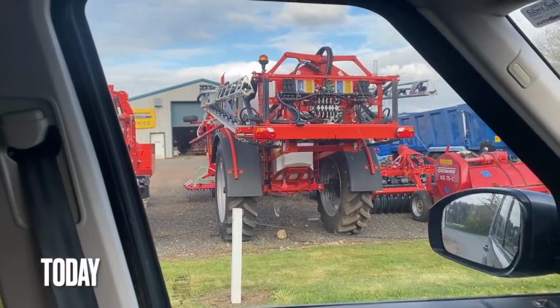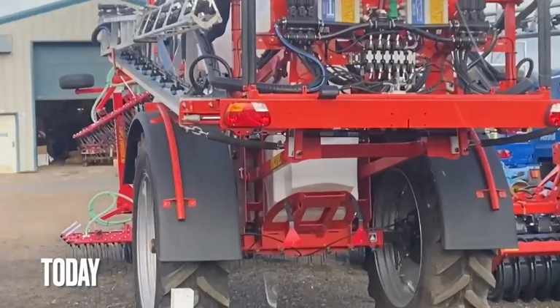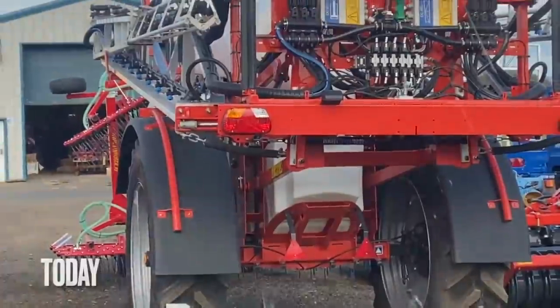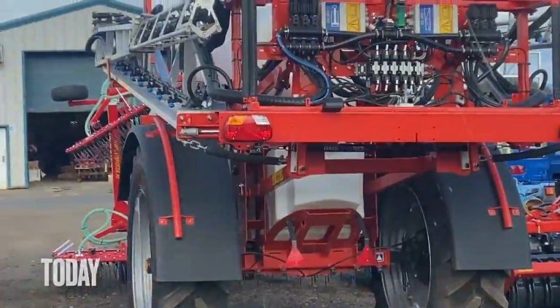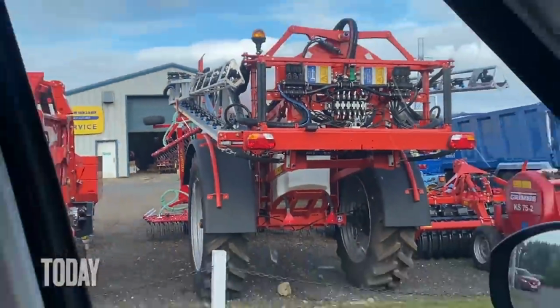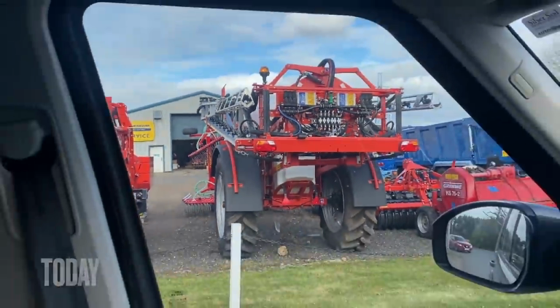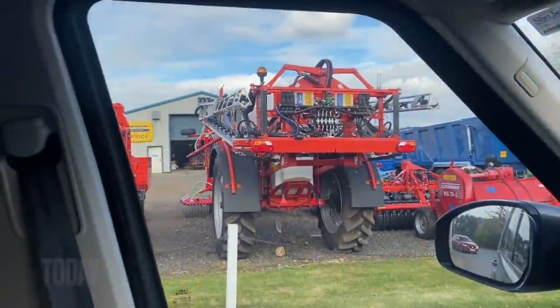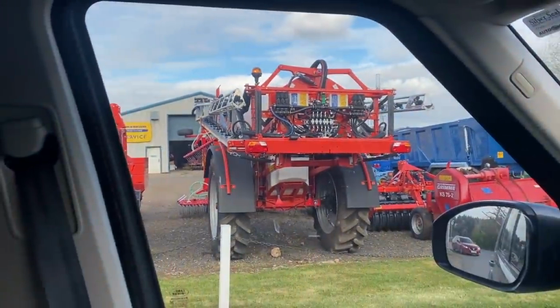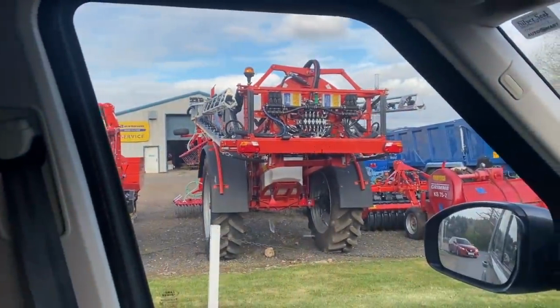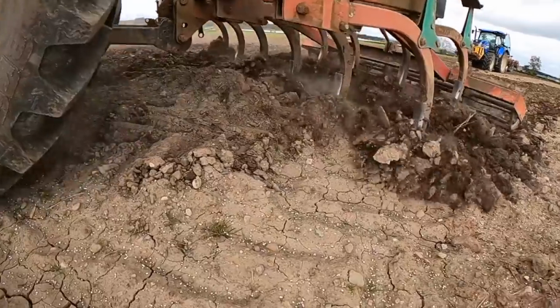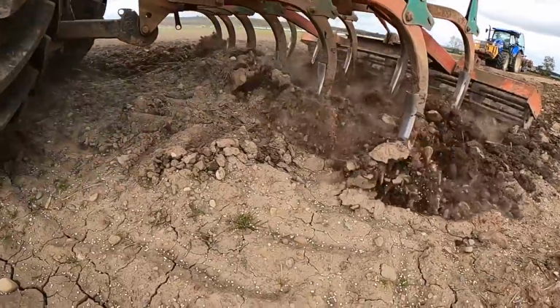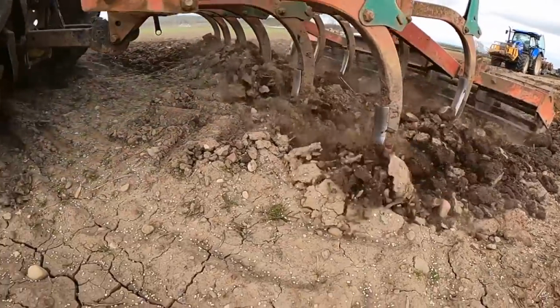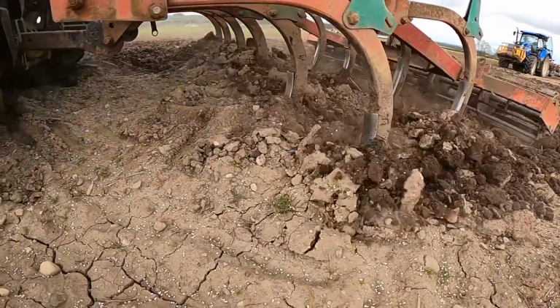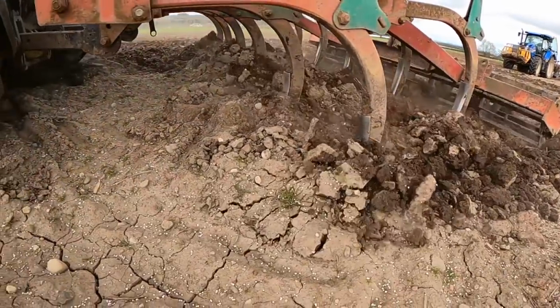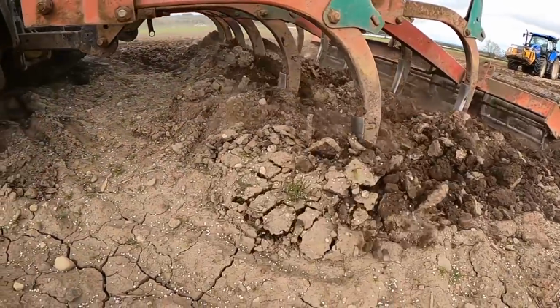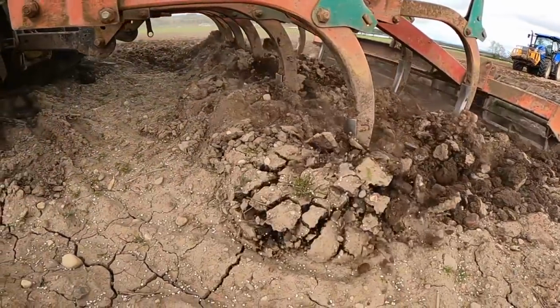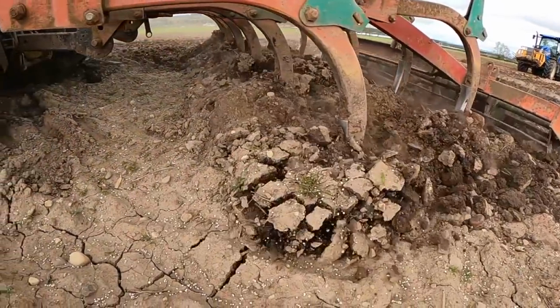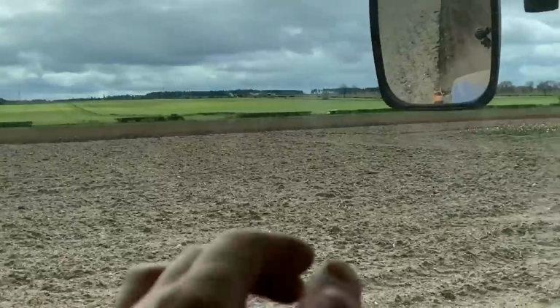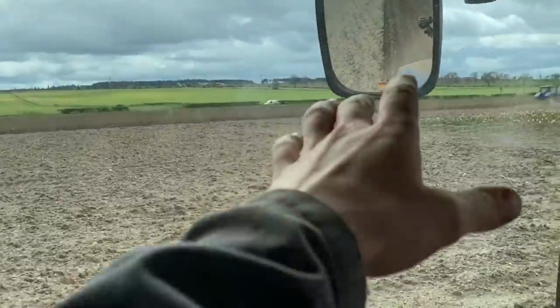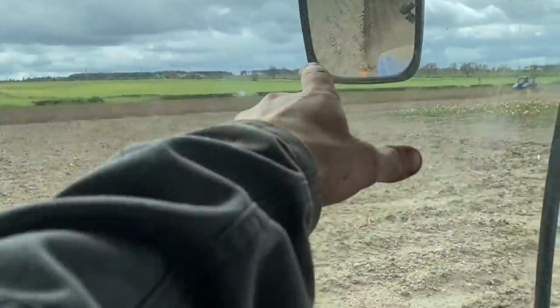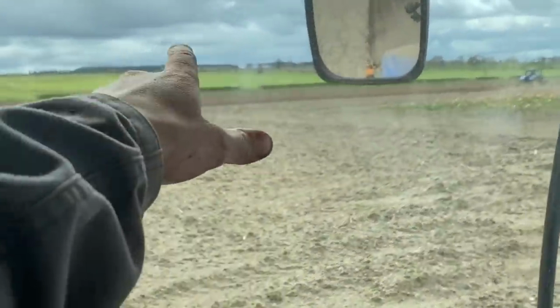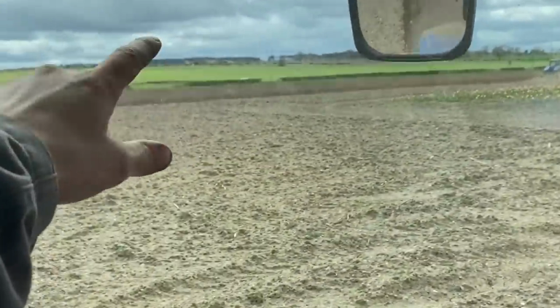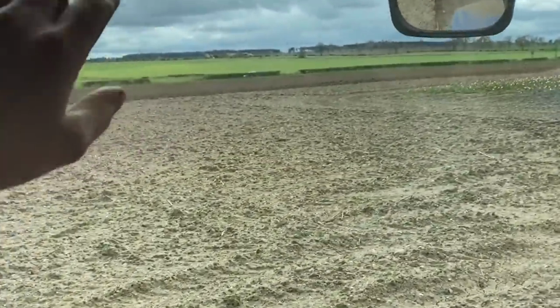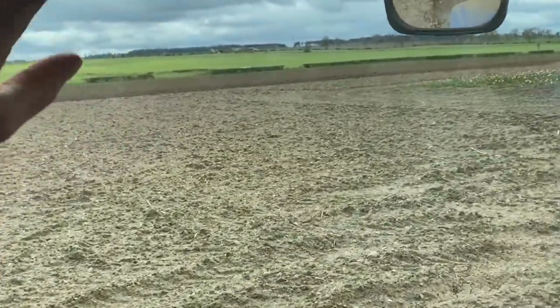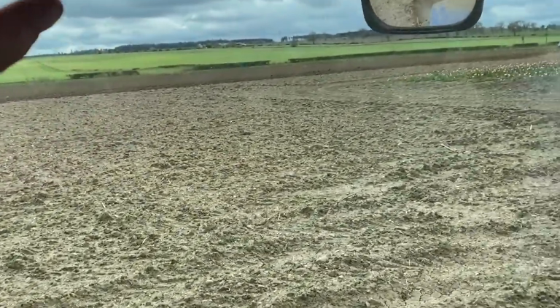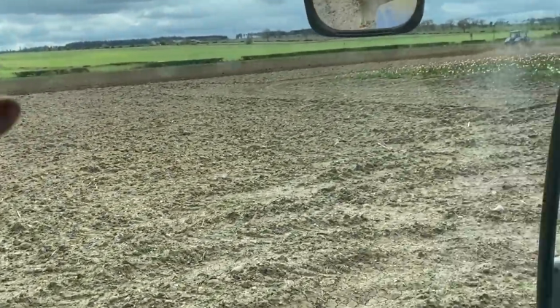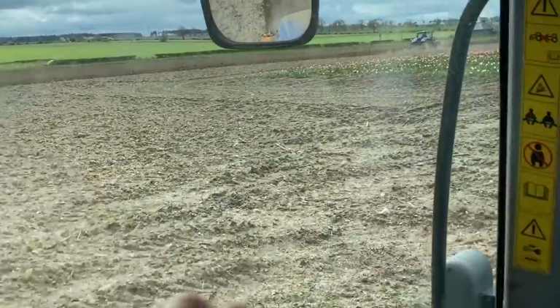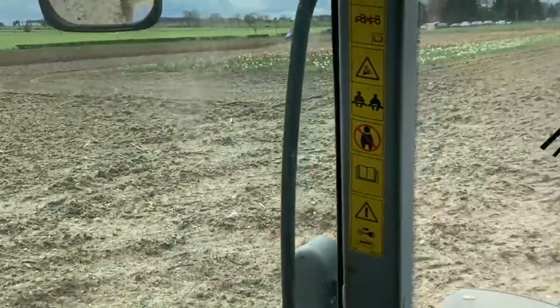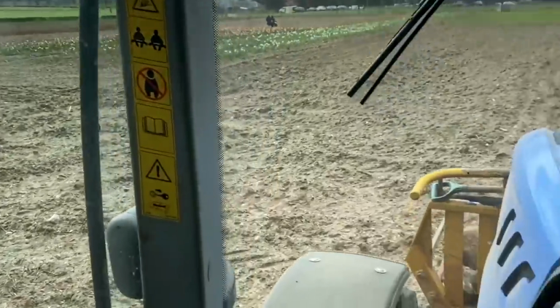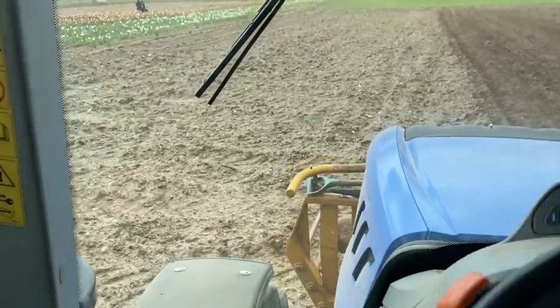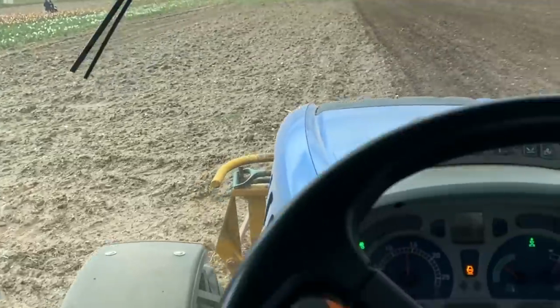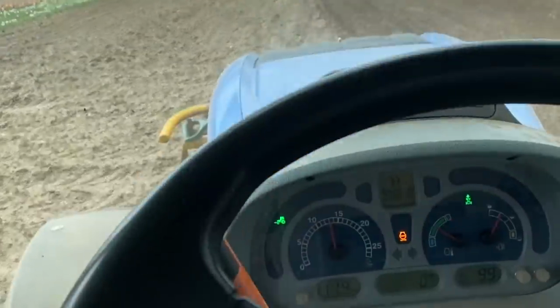There's a Kverneland sprayer. Sunflowers coming into the field here — it's all good!